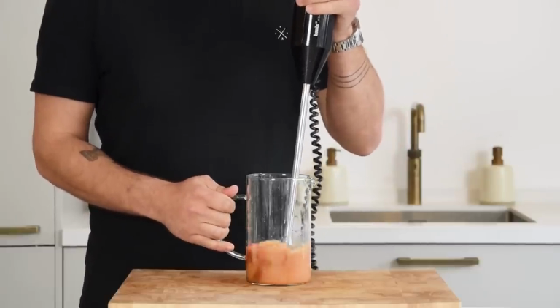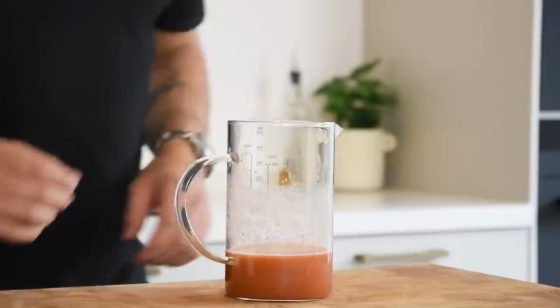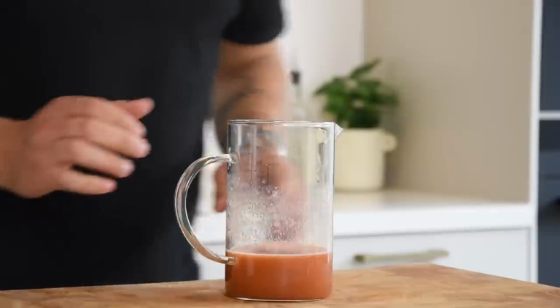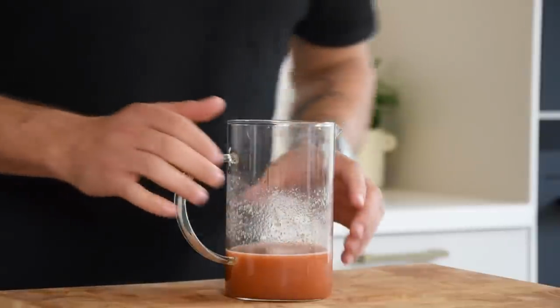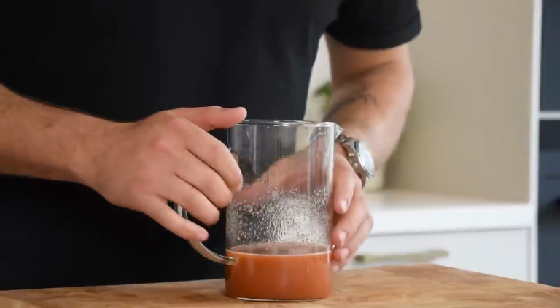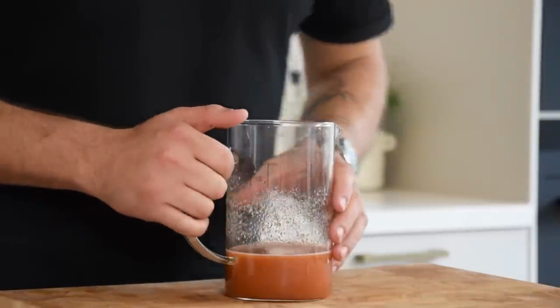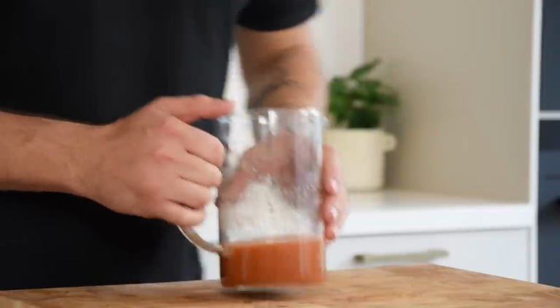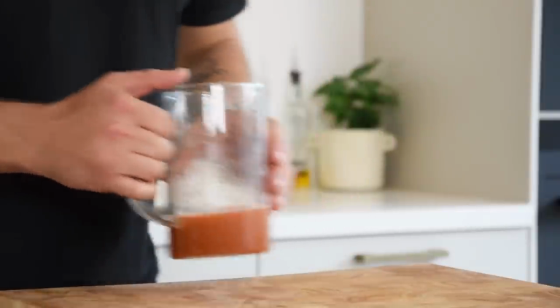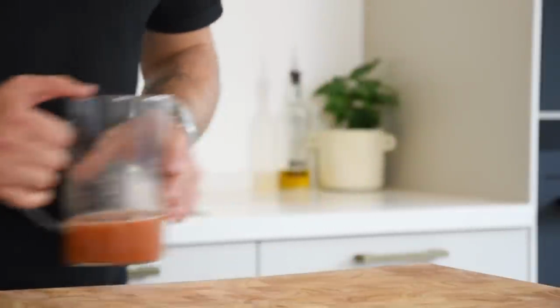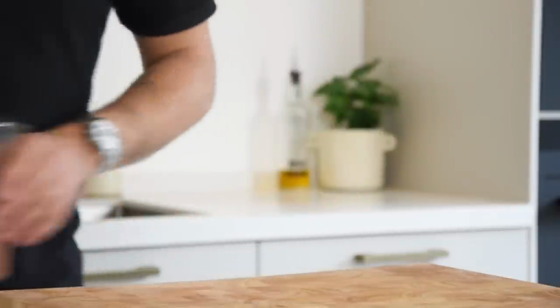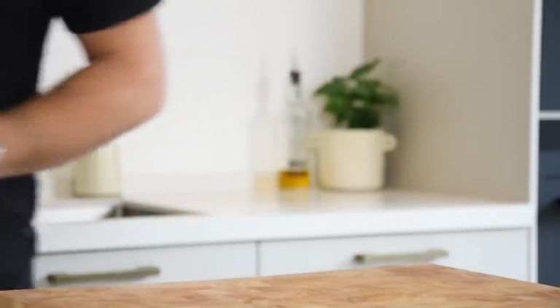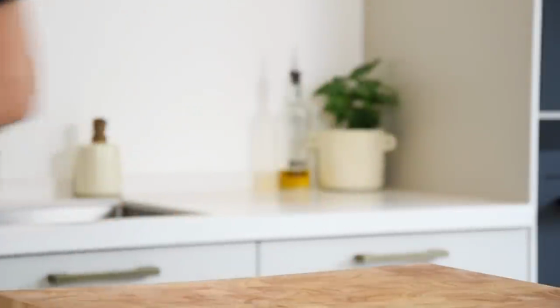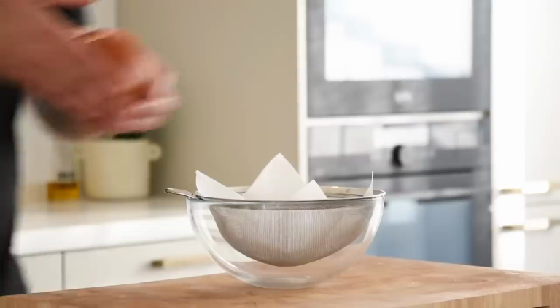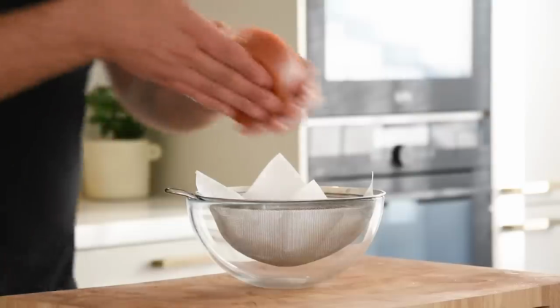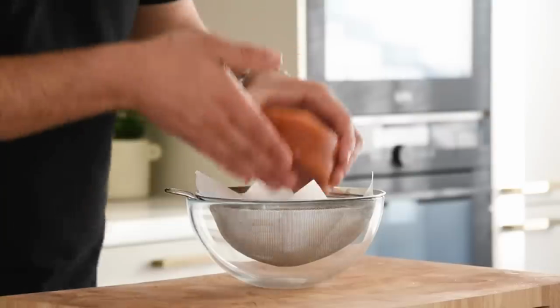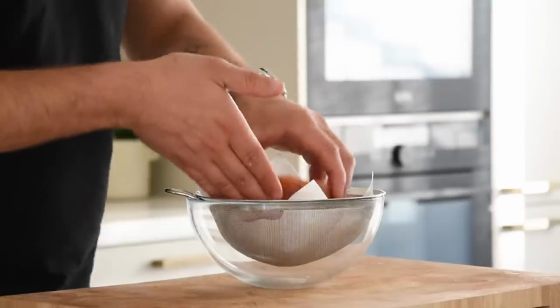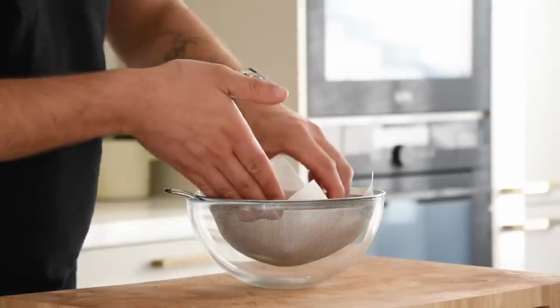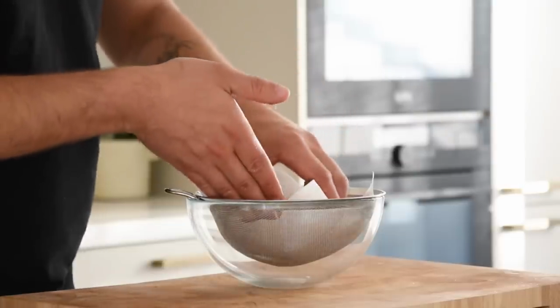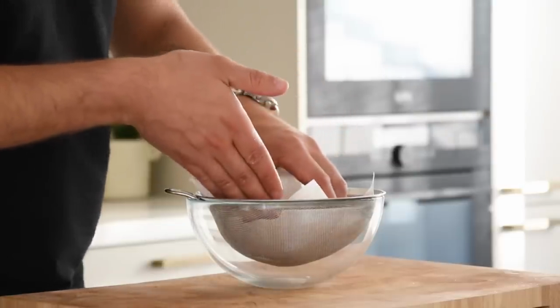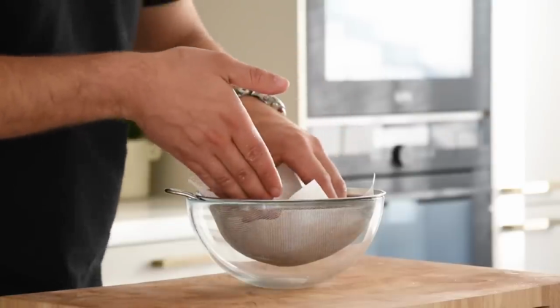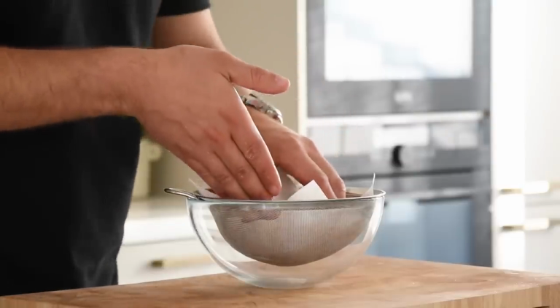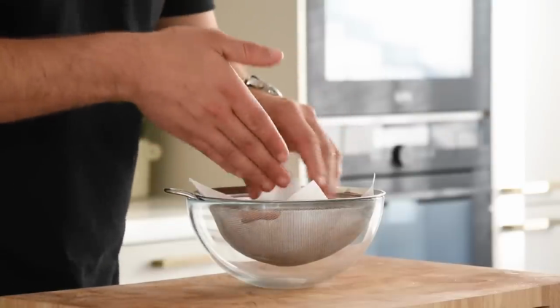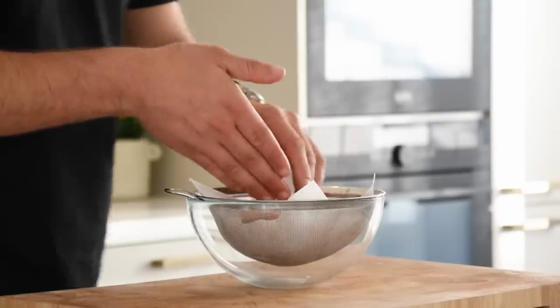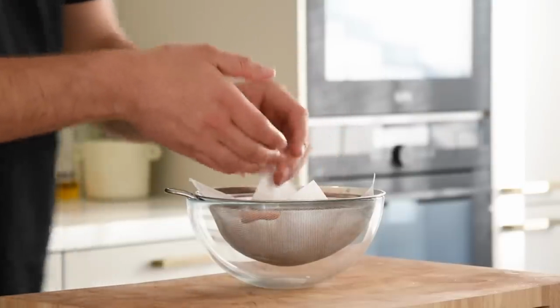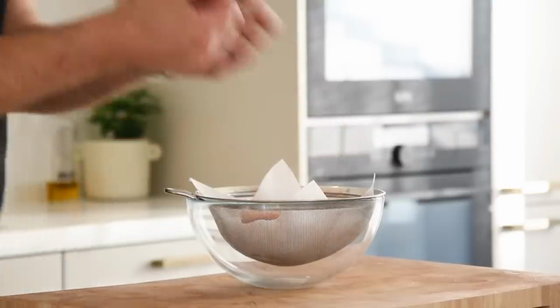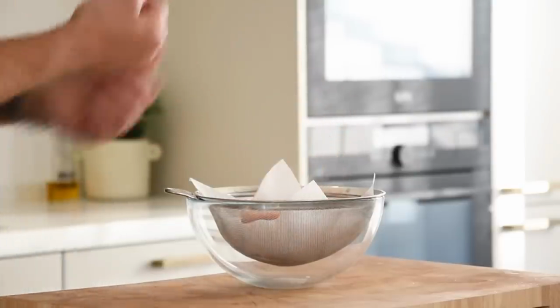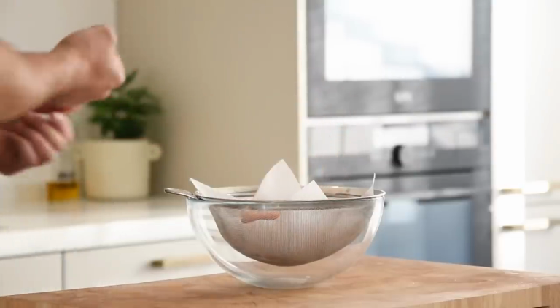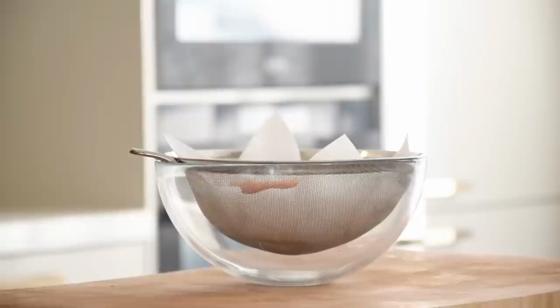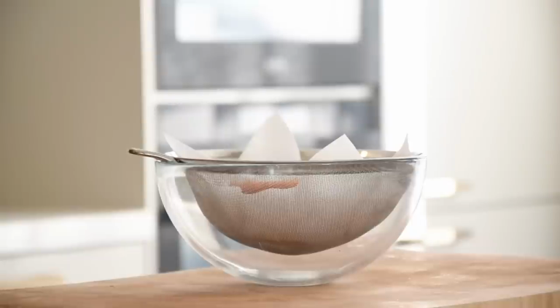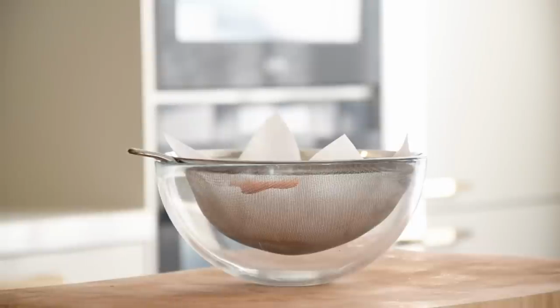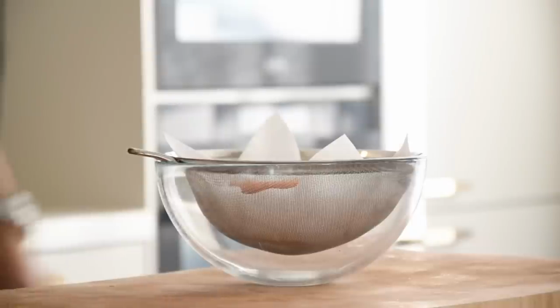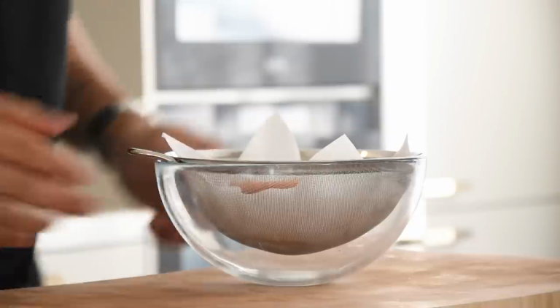Now let it freeze for at least three hours. After that, let it defrost on a kitchen paper to clarify it. Do this in your fridge.